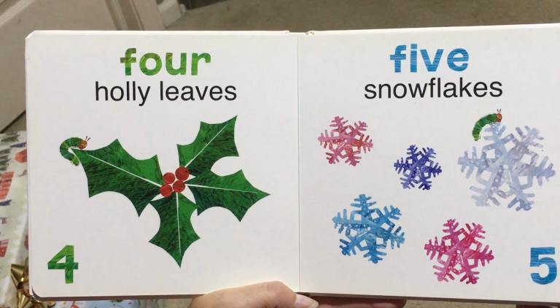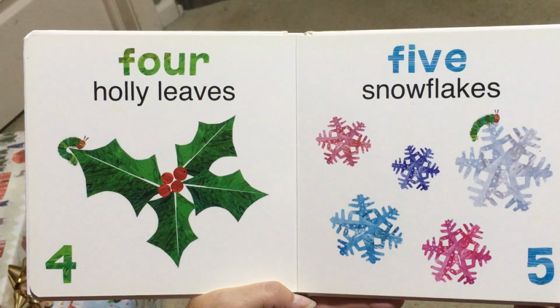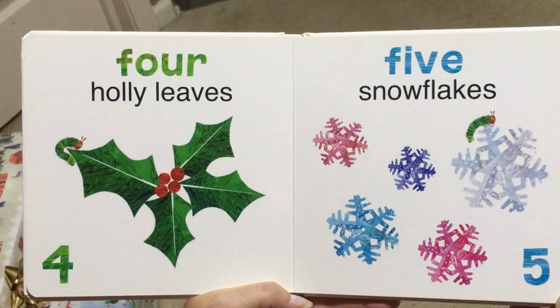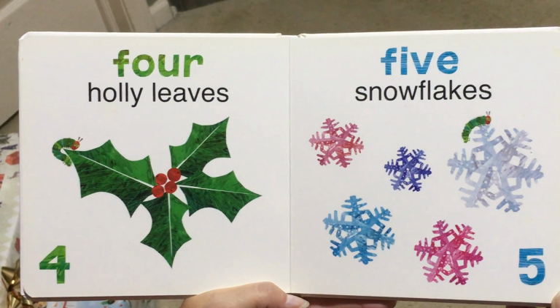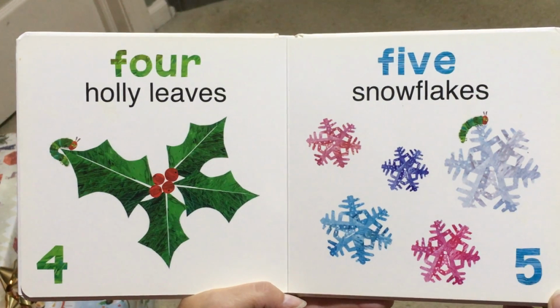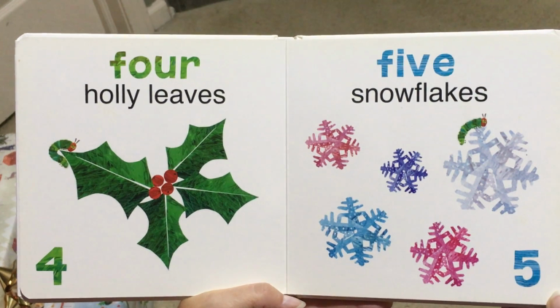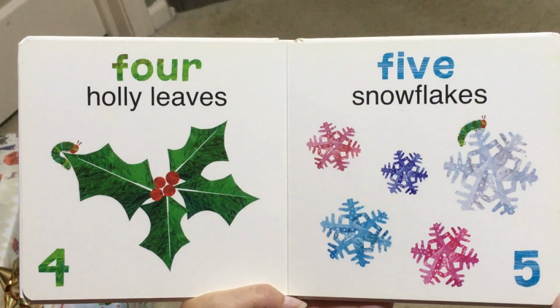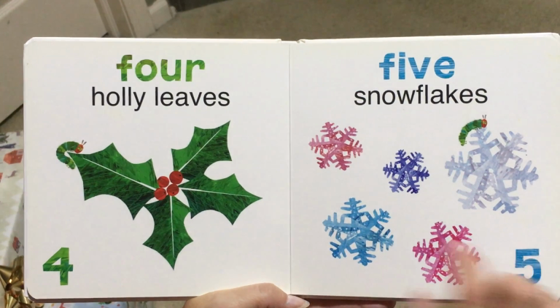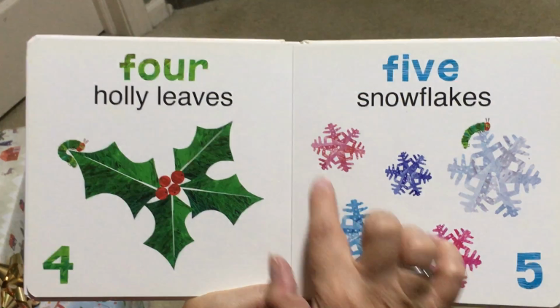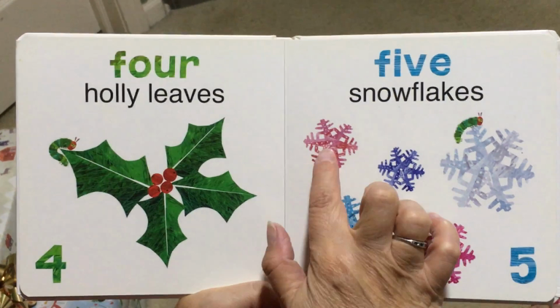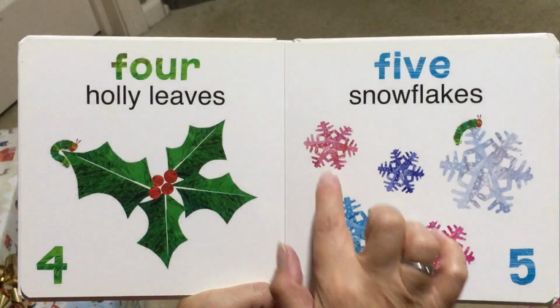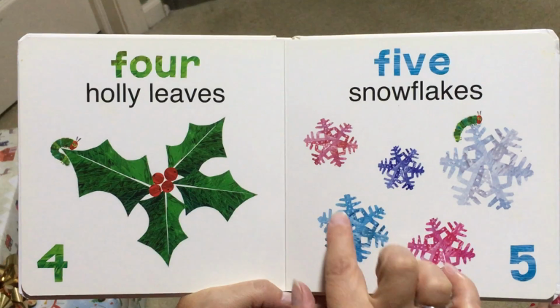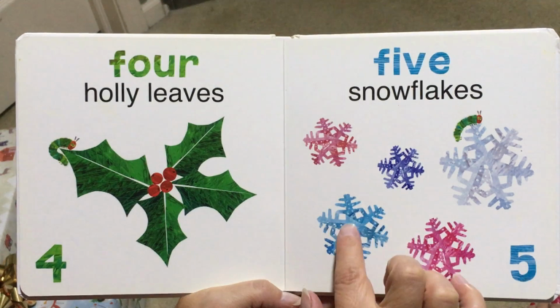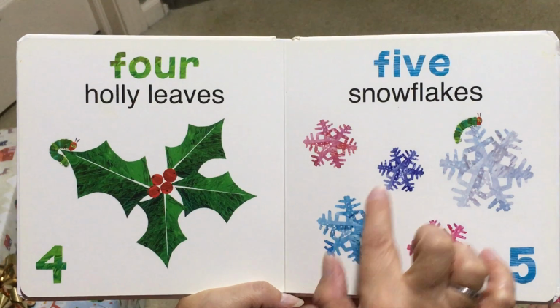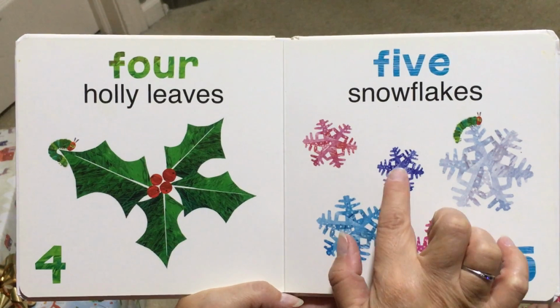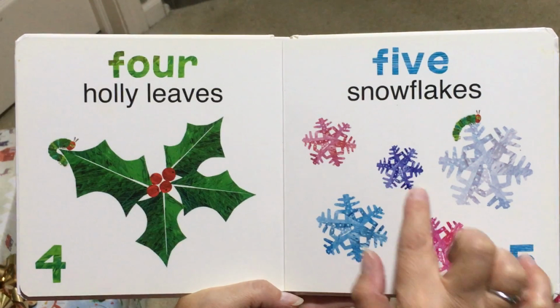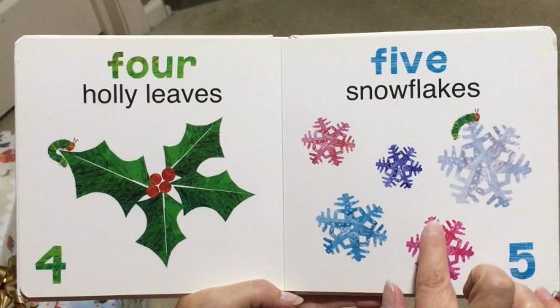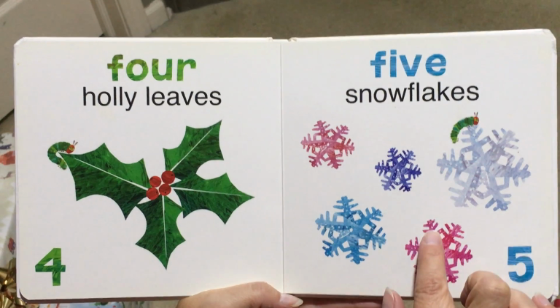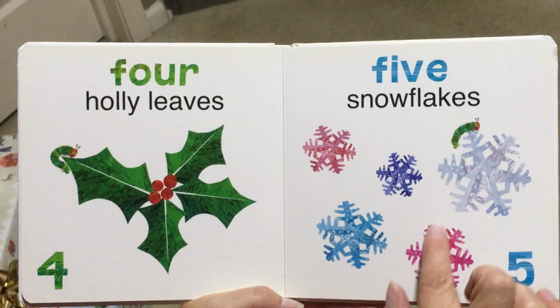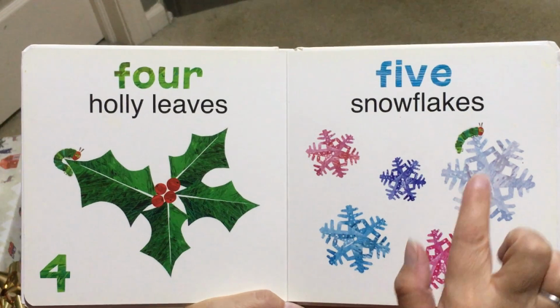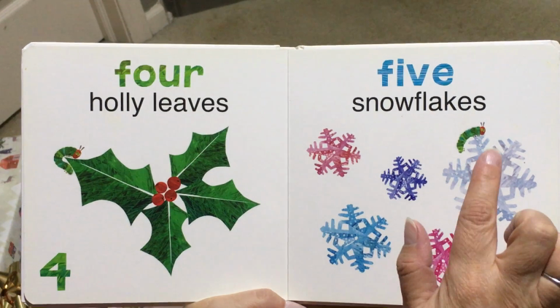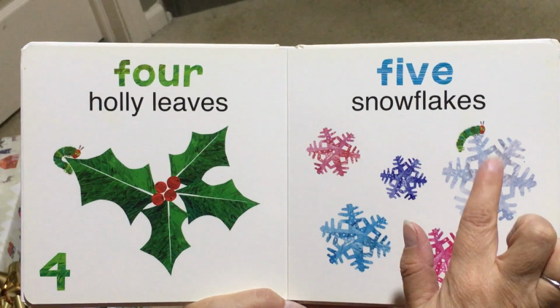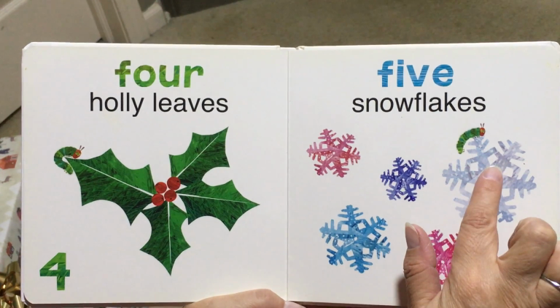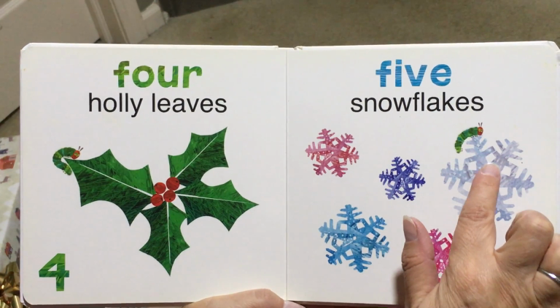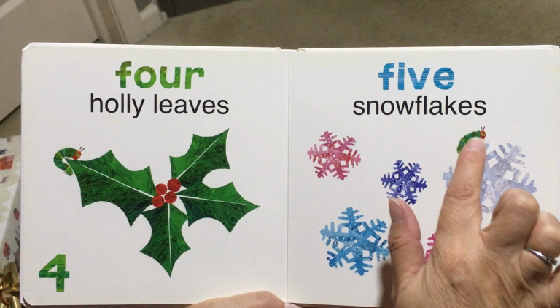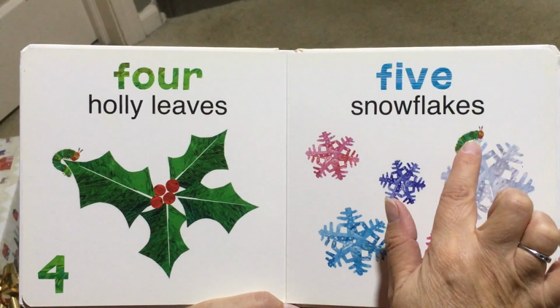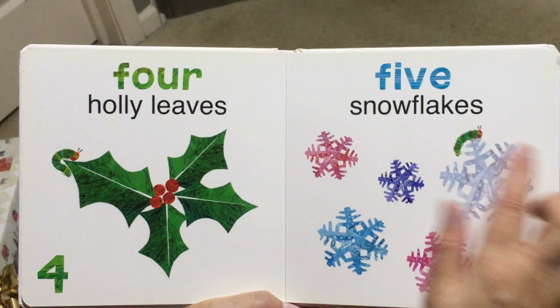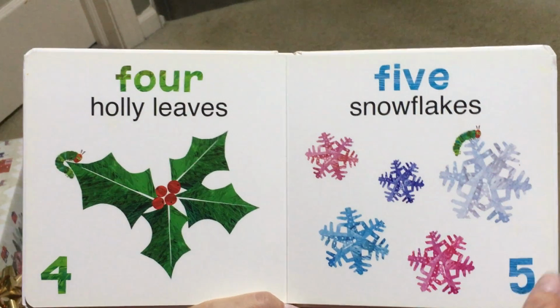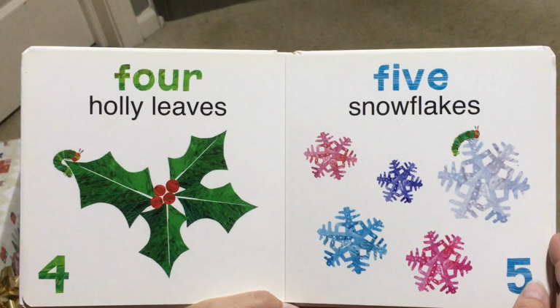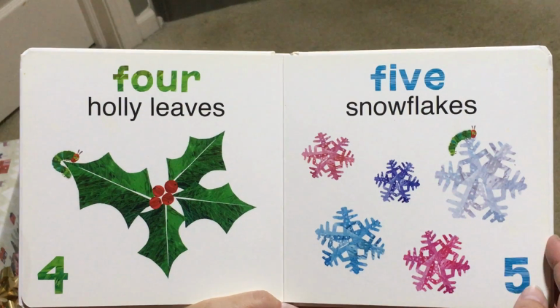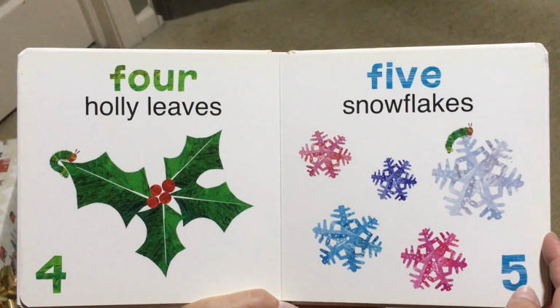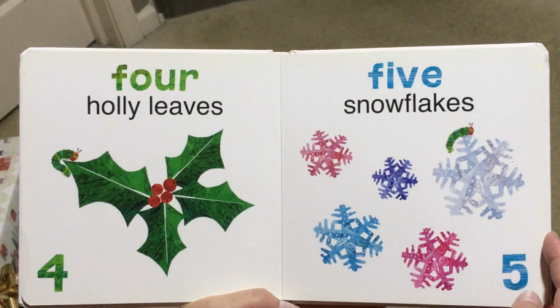5, Snowflakes. 1, 2, 3, 4, 5. And there is our caterpillar.